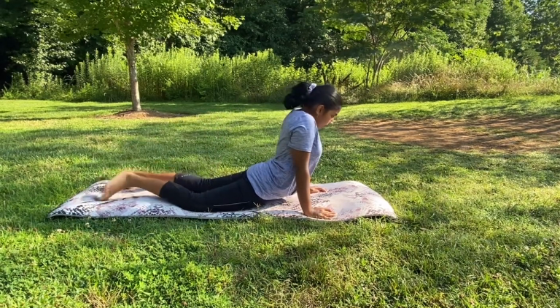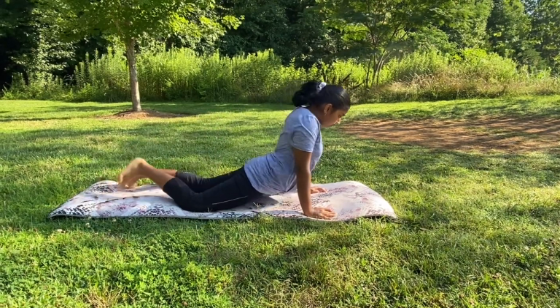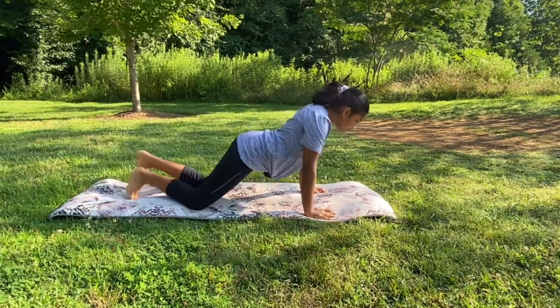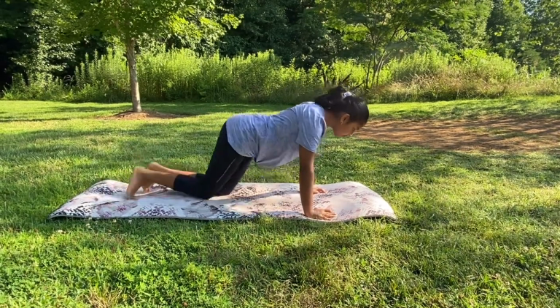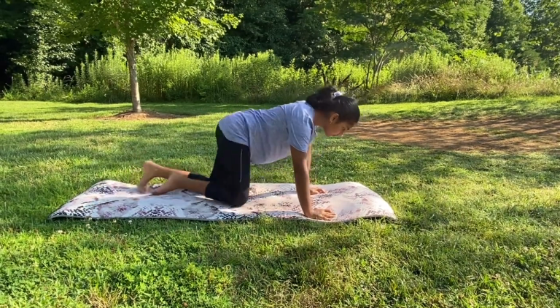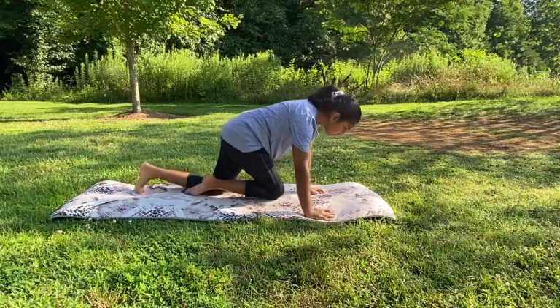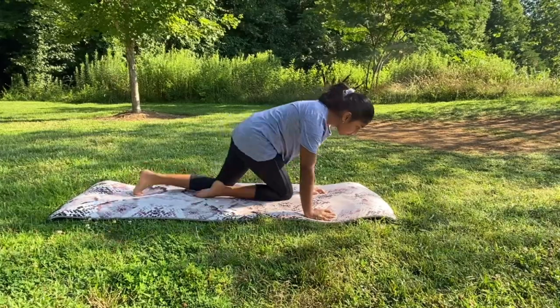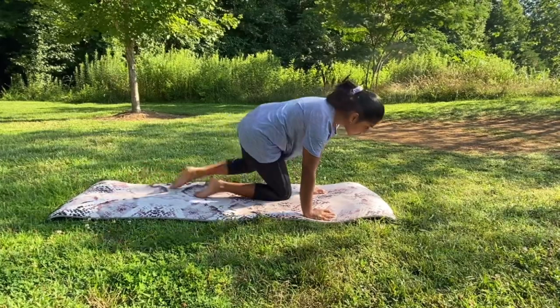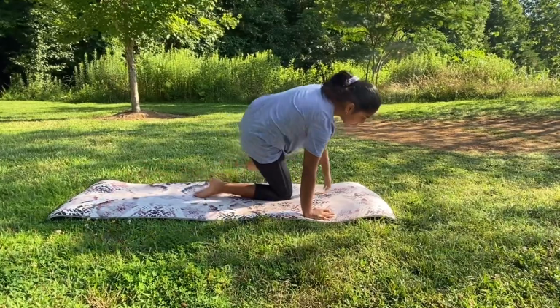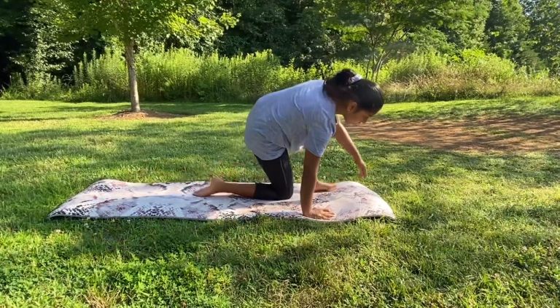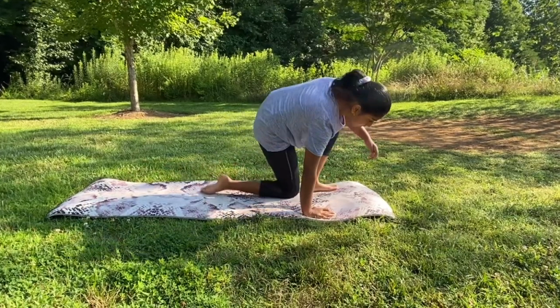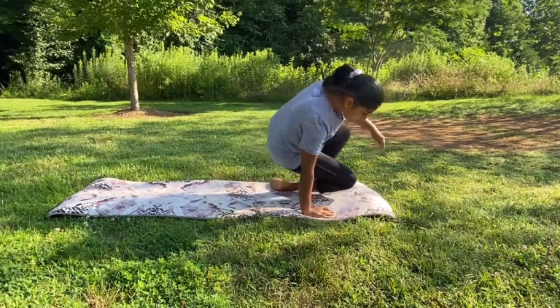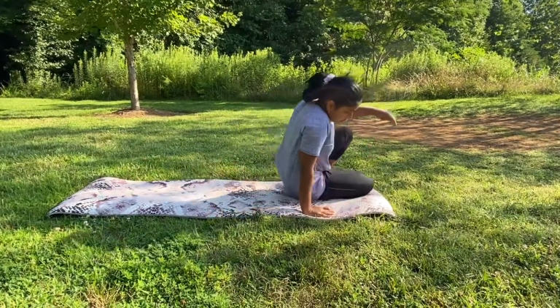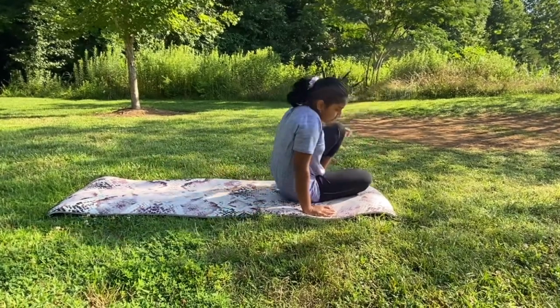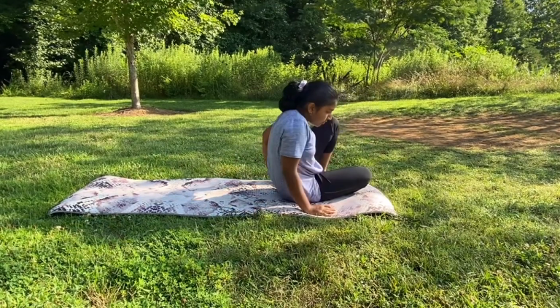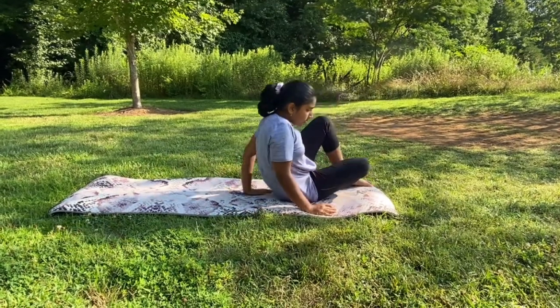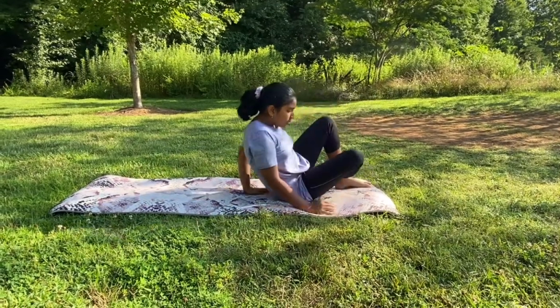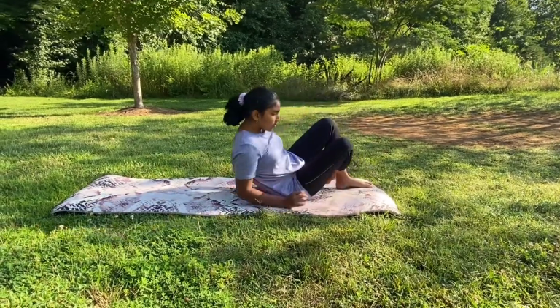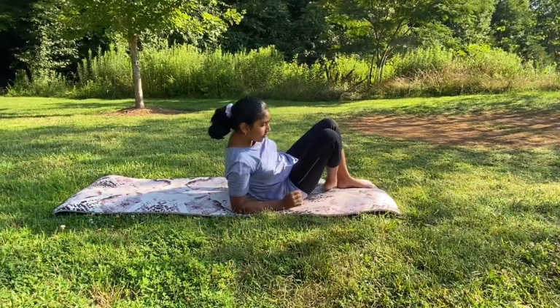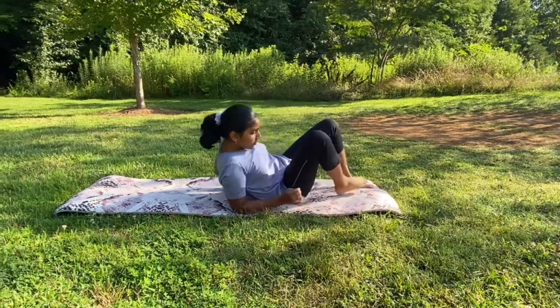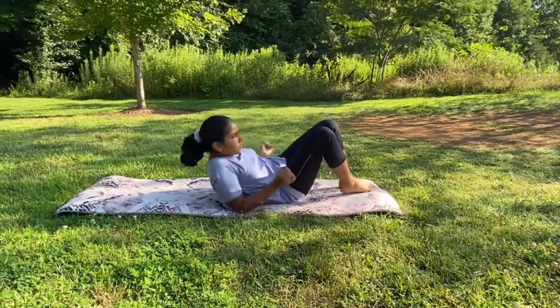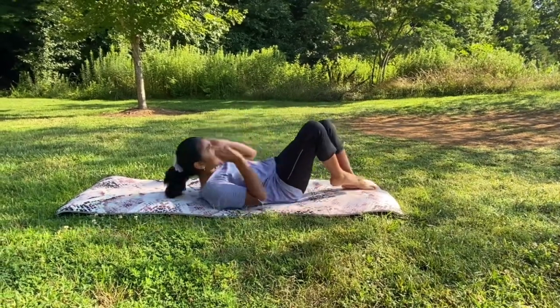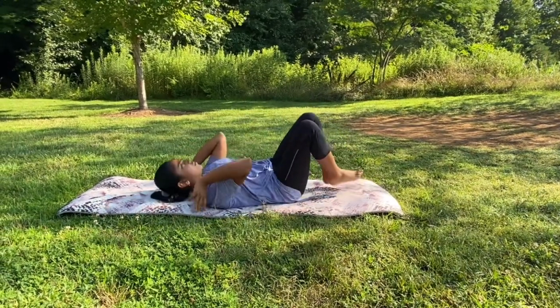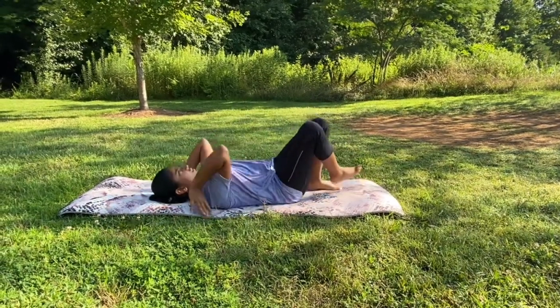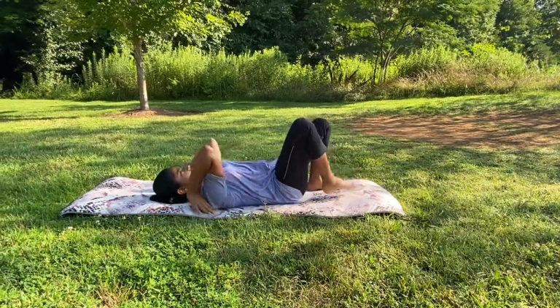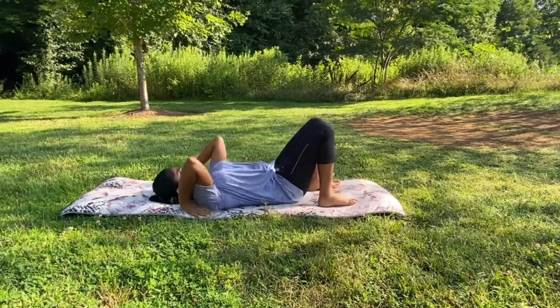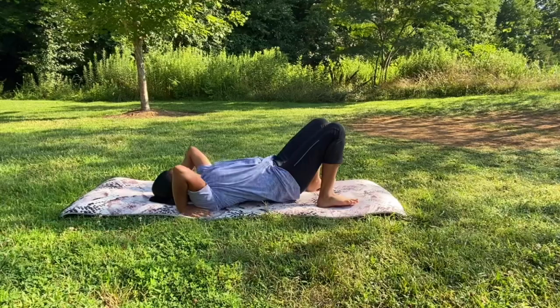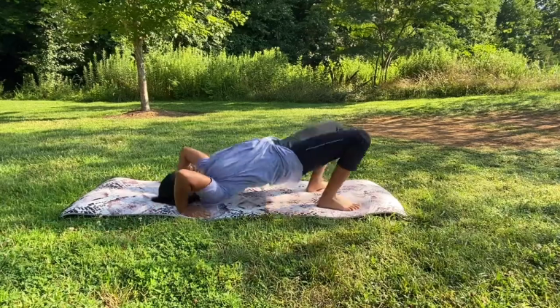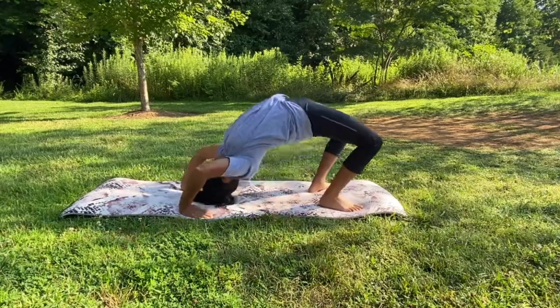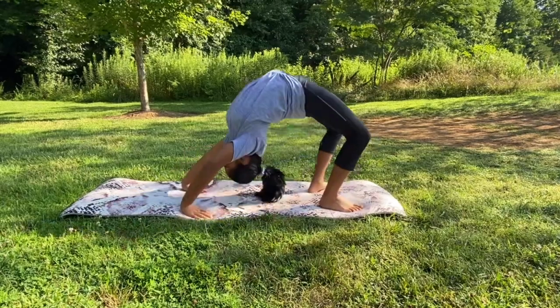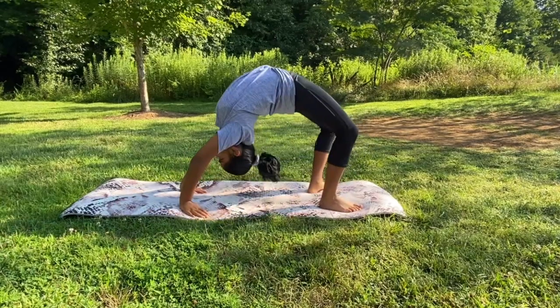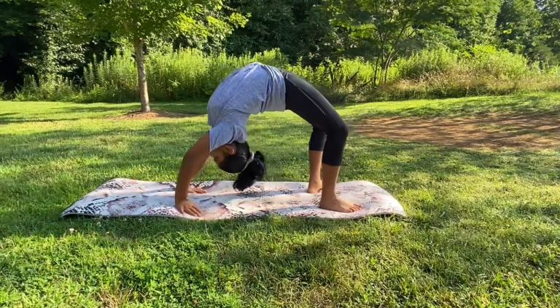Now we're just going to do a bridge and rock back and forth five times. If you've never done a bridge, you can just do the easier version of it.